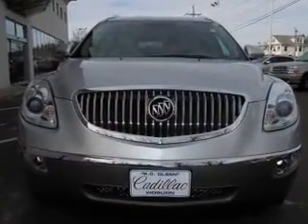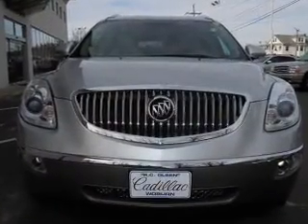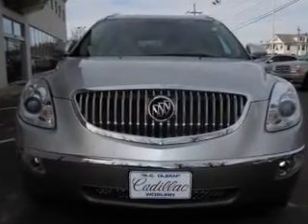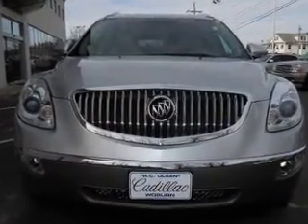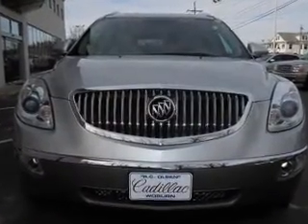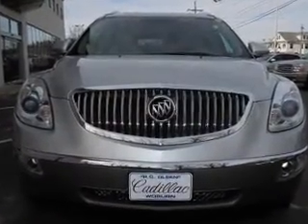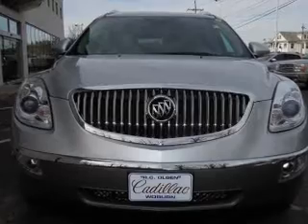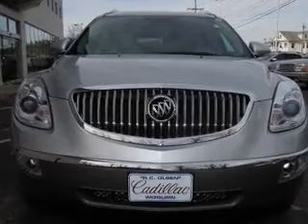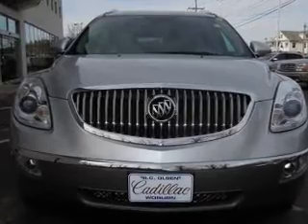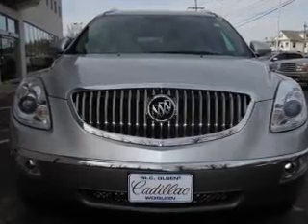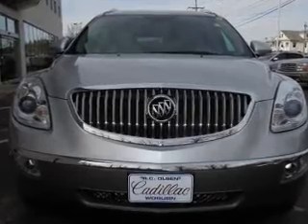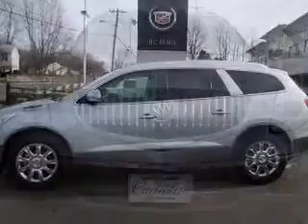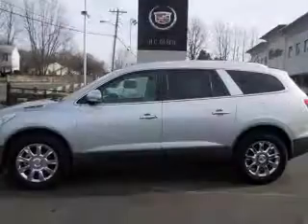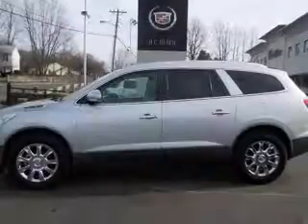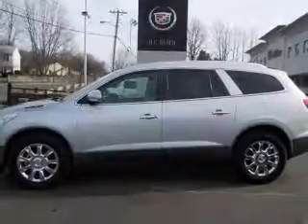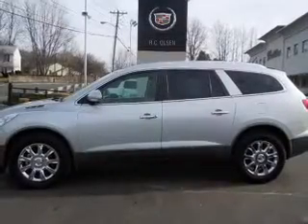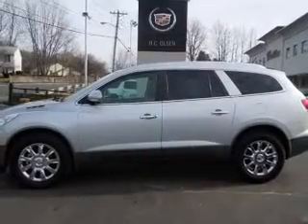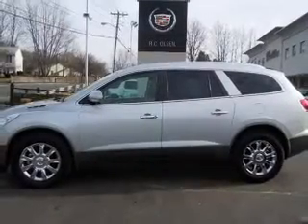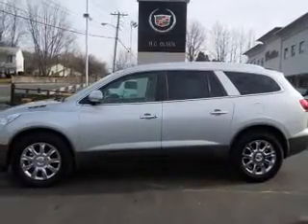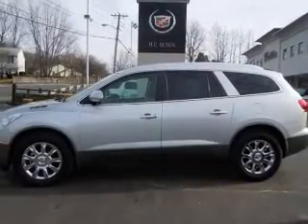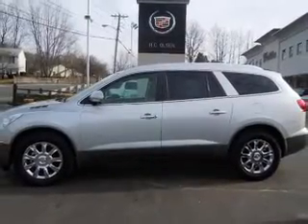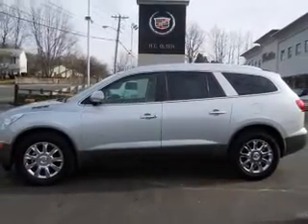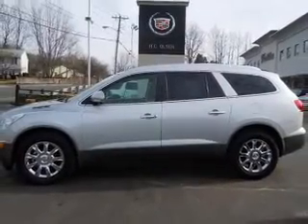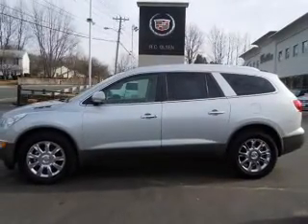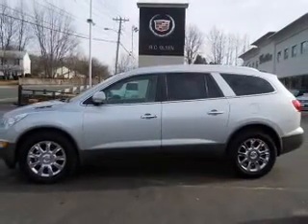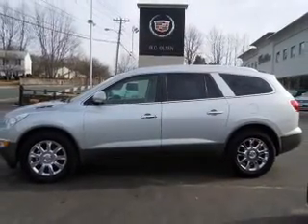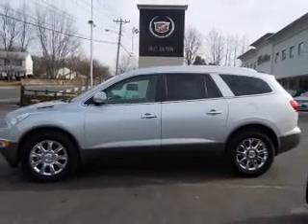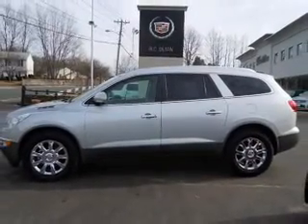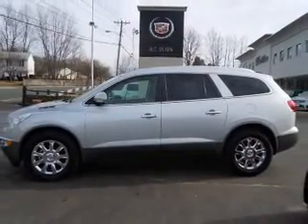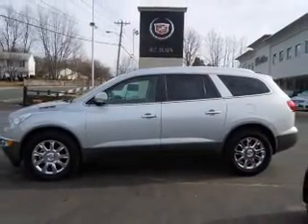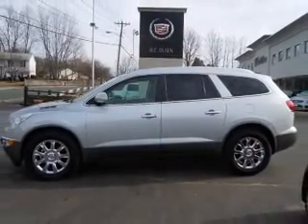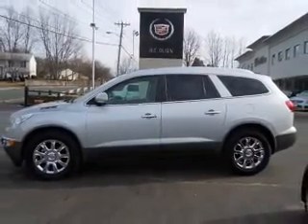With a solid six-cylinder engine driven by a six-speed automatic transmission, premium wheels lend a distinctive appearance.